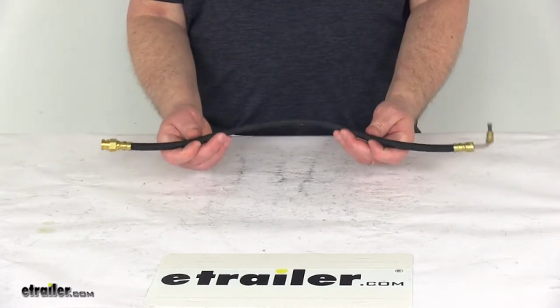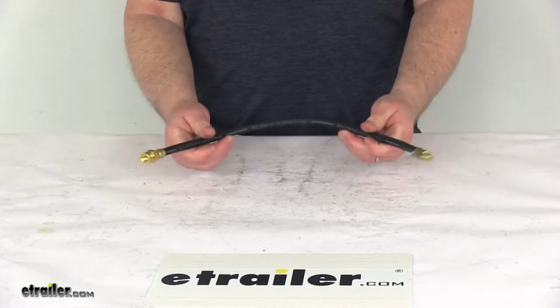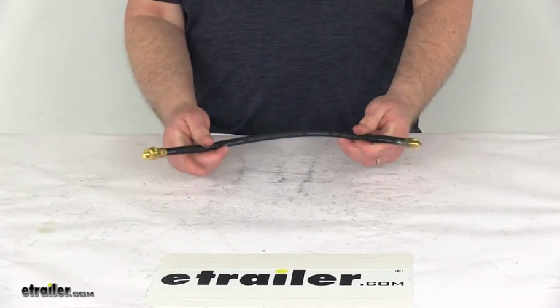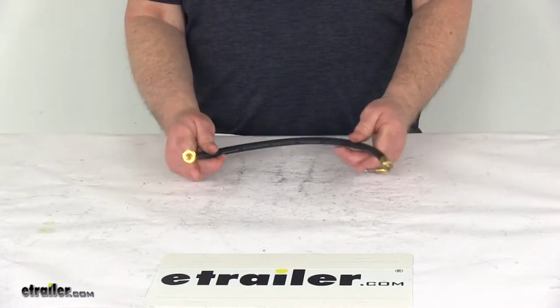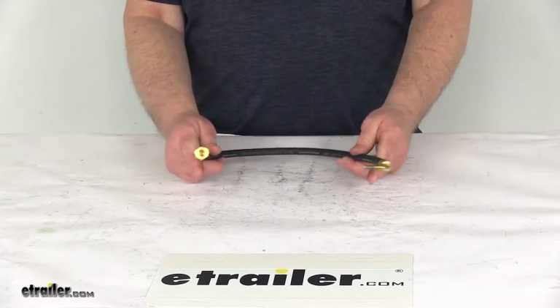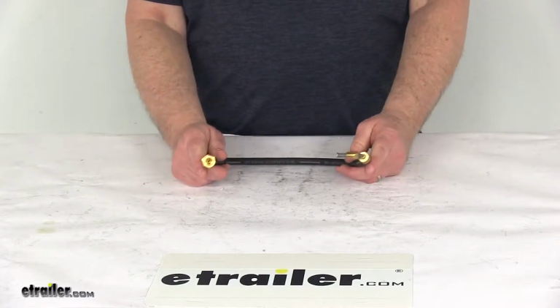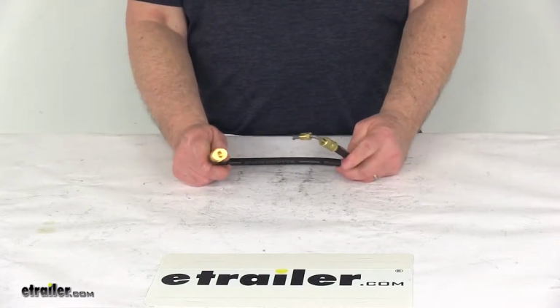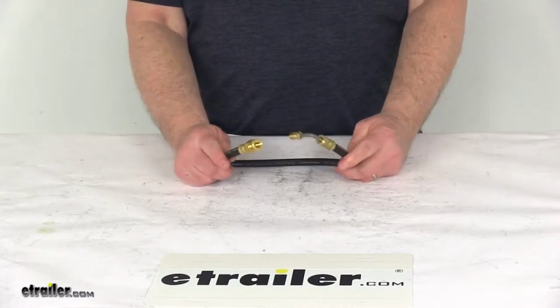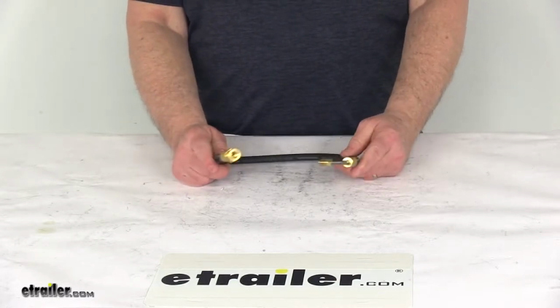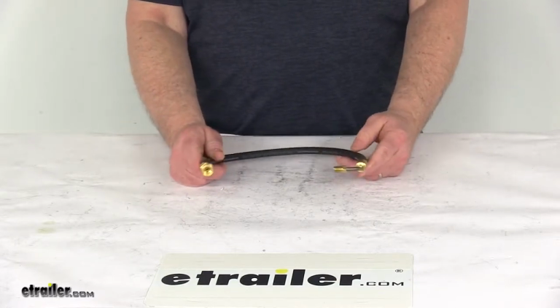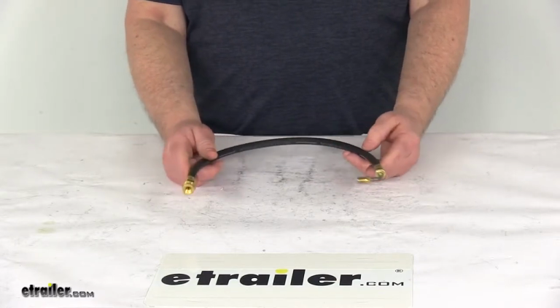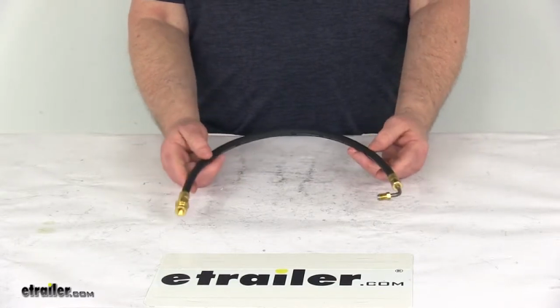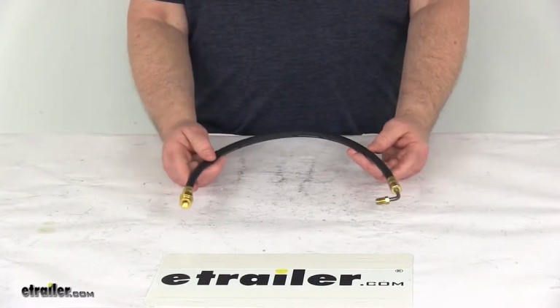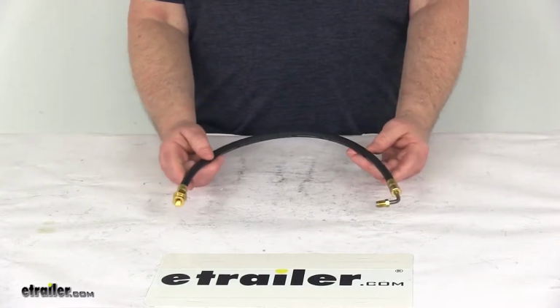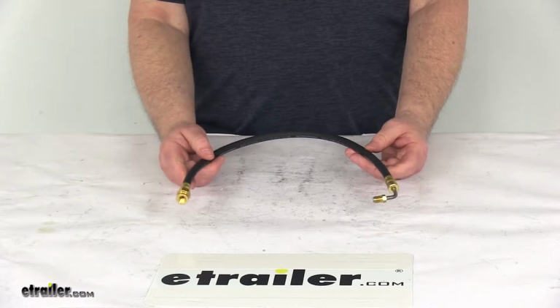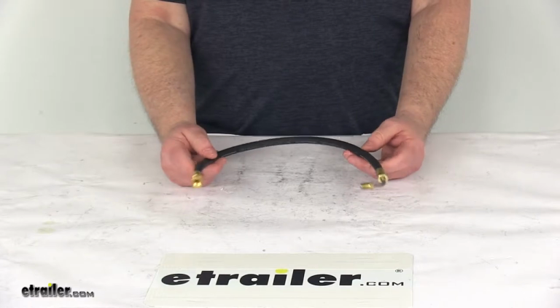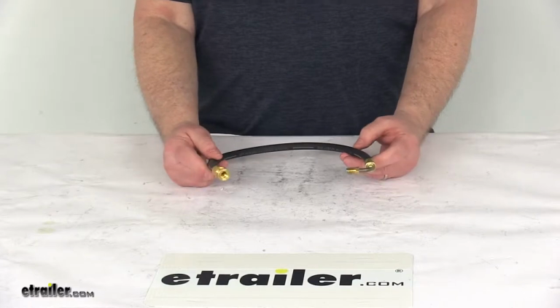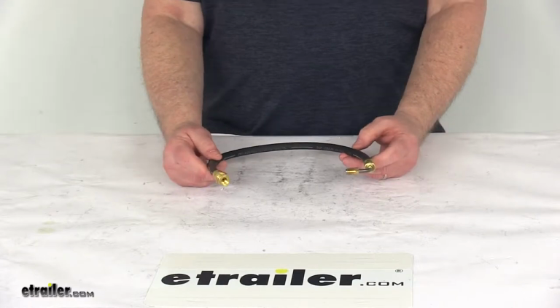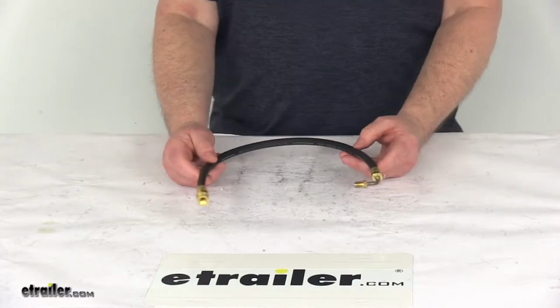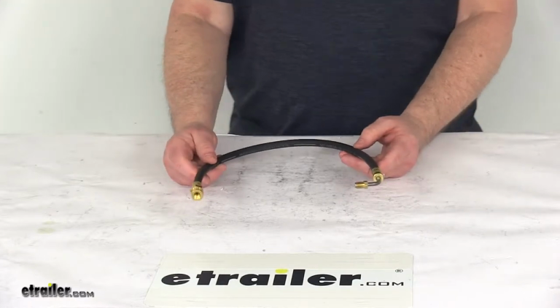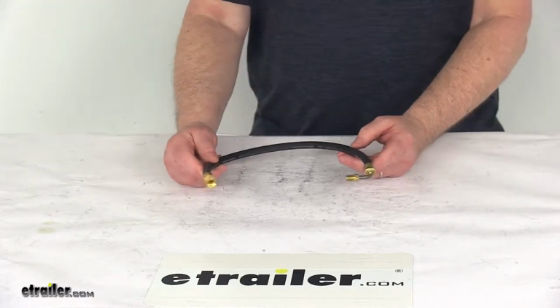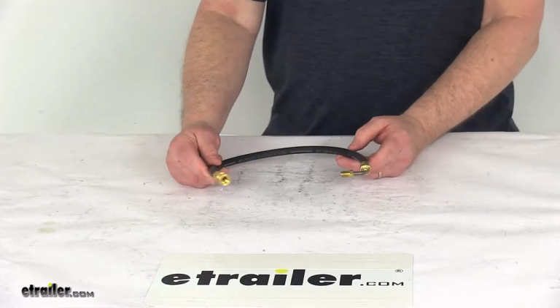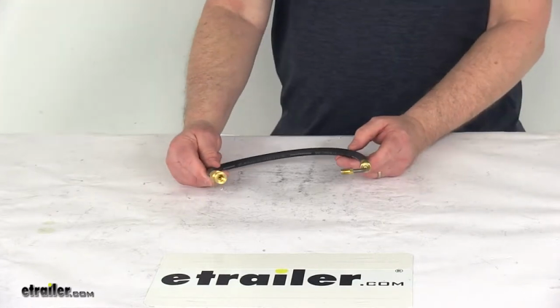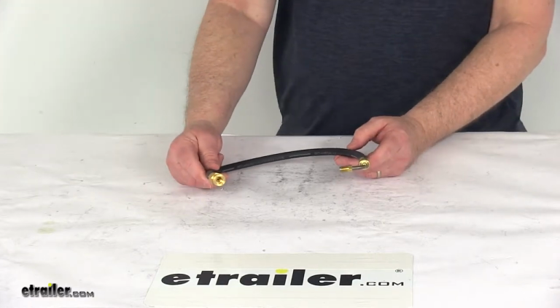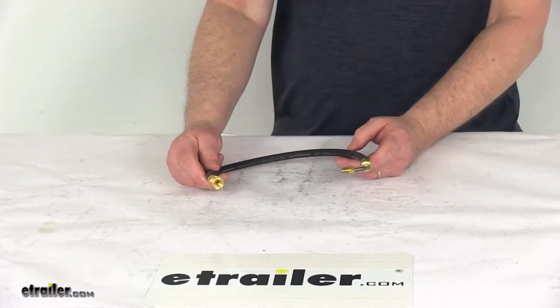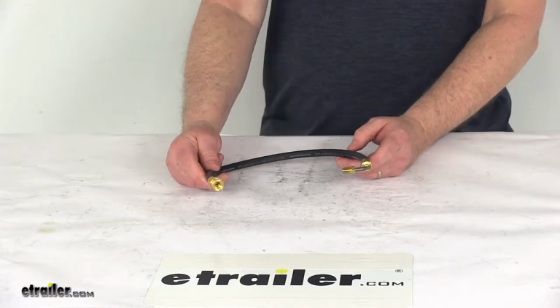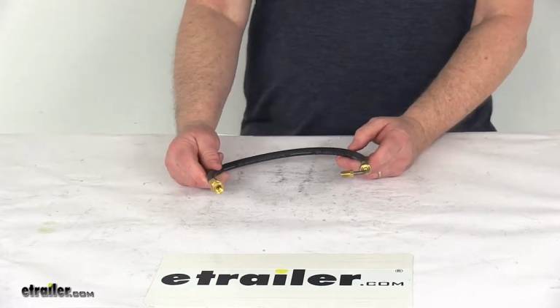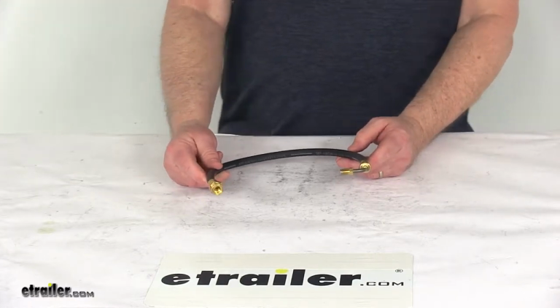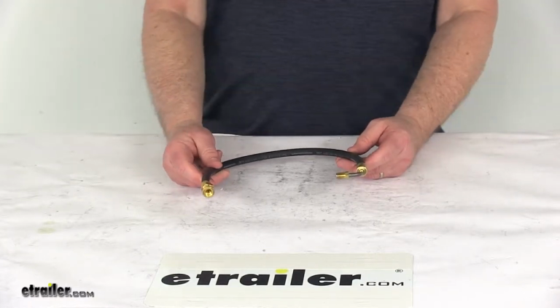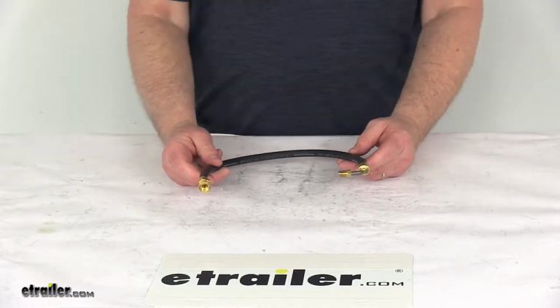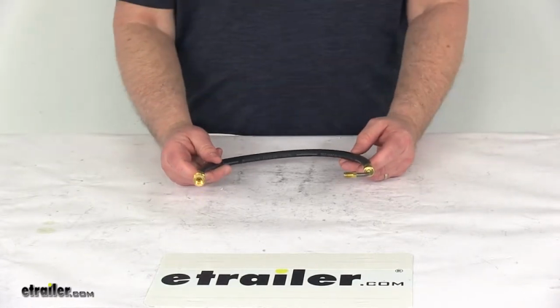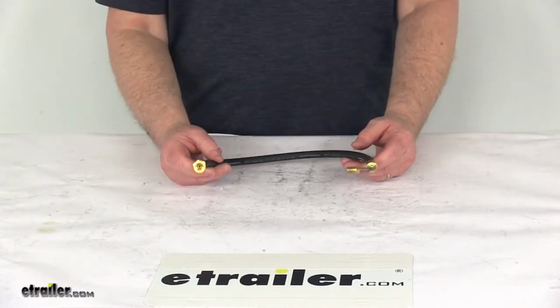The flexible design of this hose makes it perfect for use with foldaway trailer tongues, disc brakes, and torsion axles.